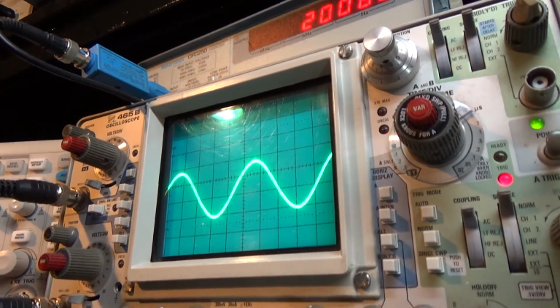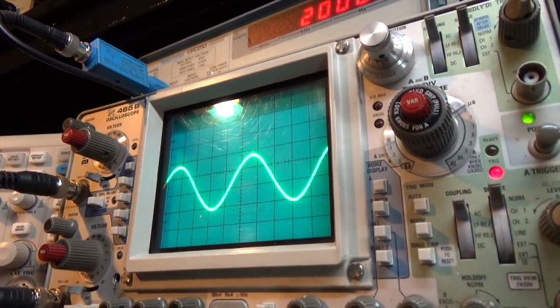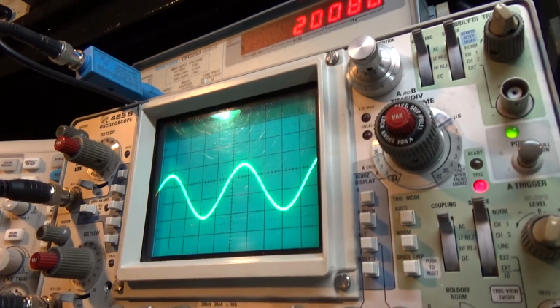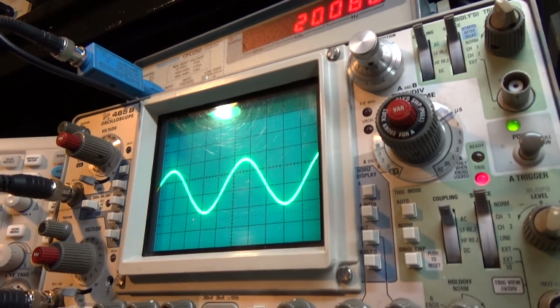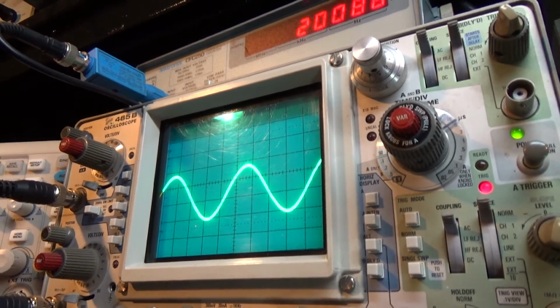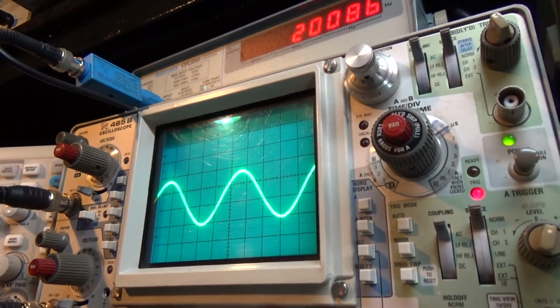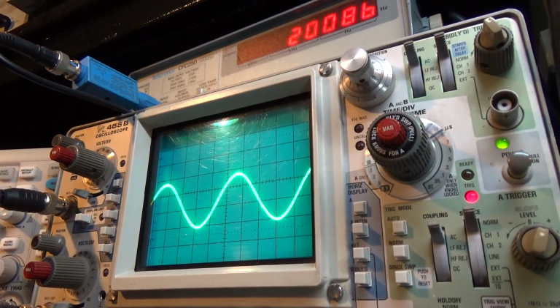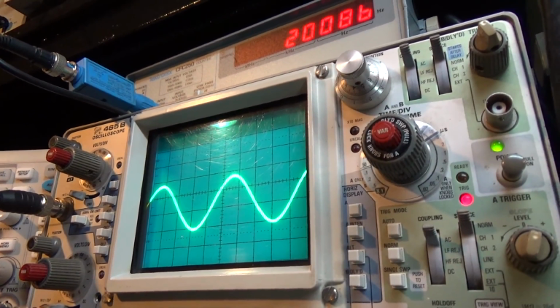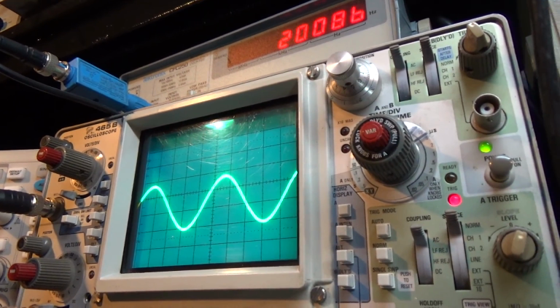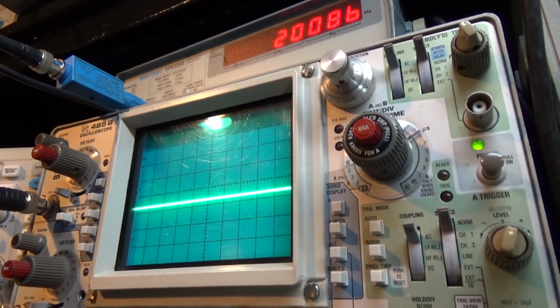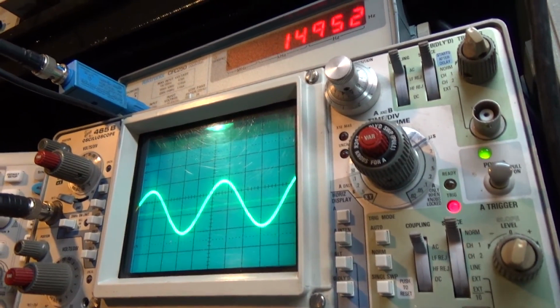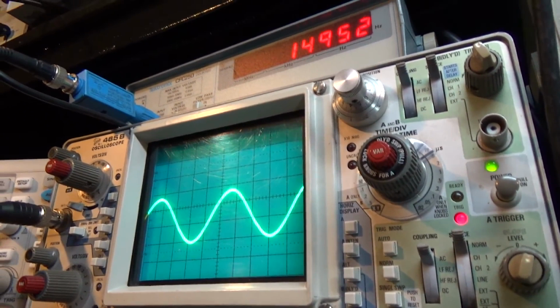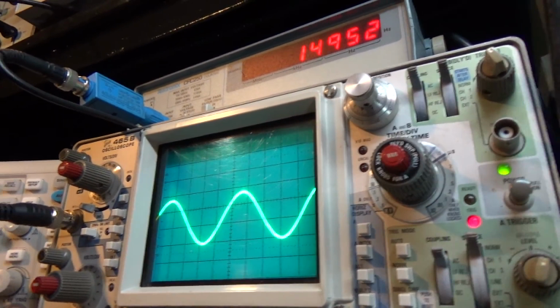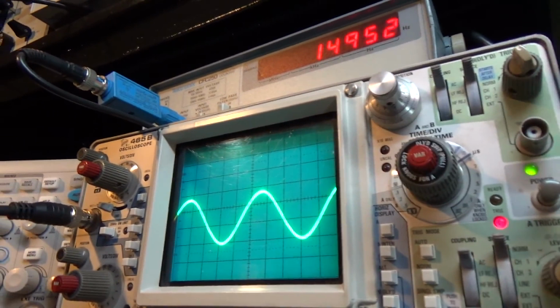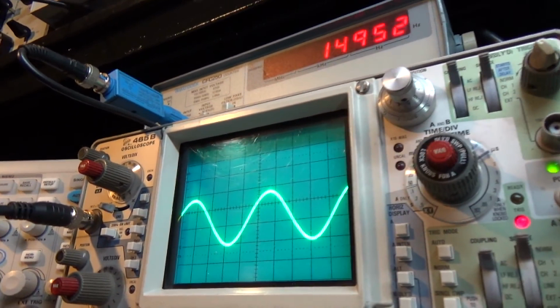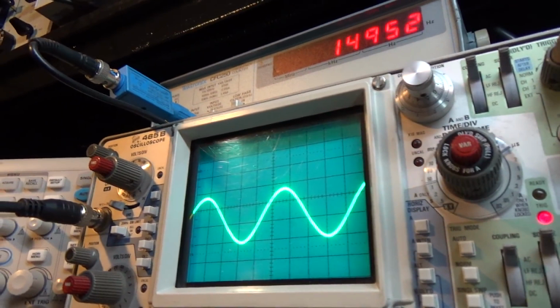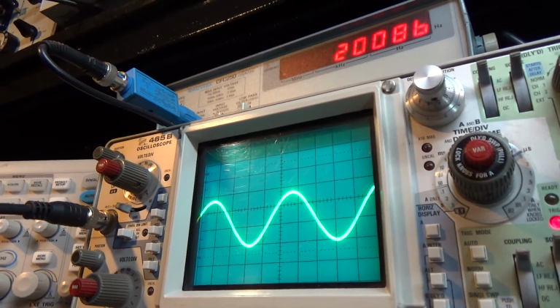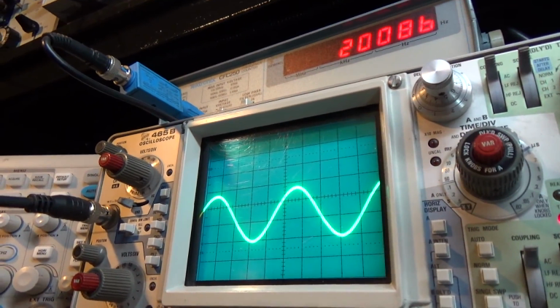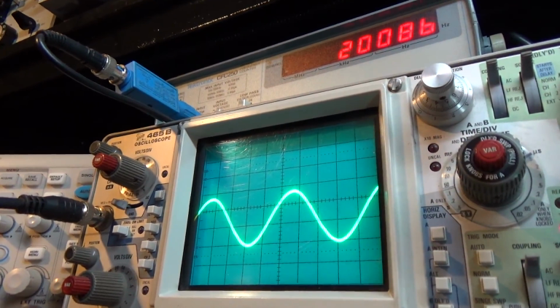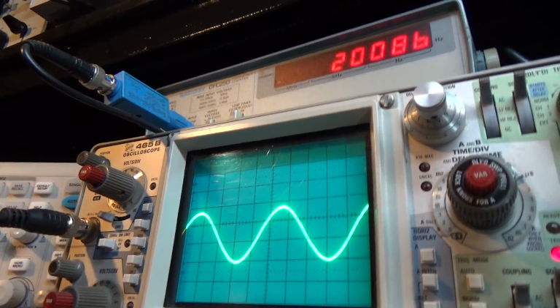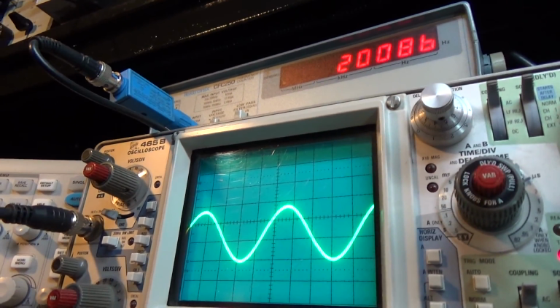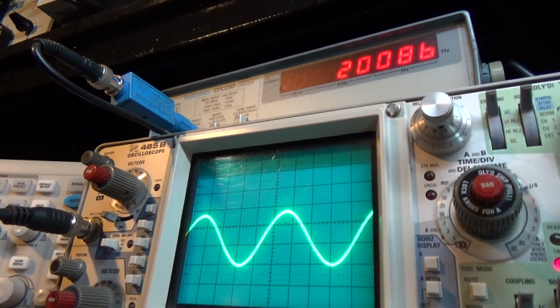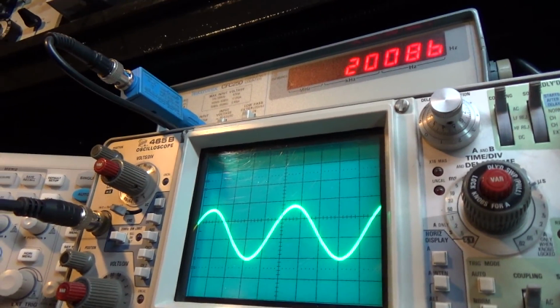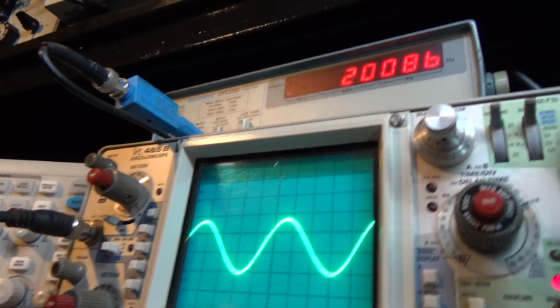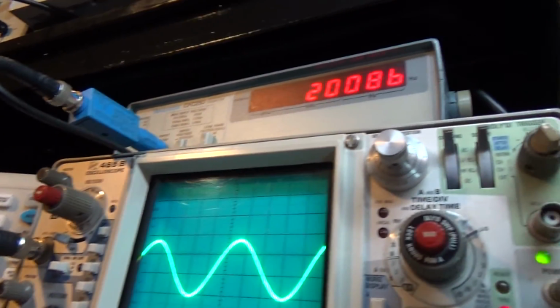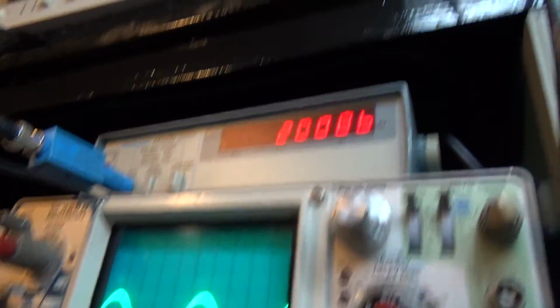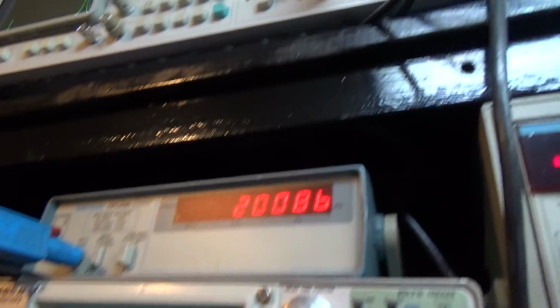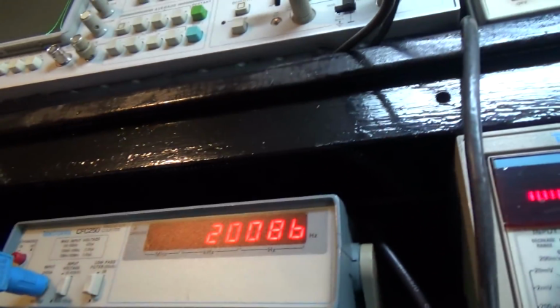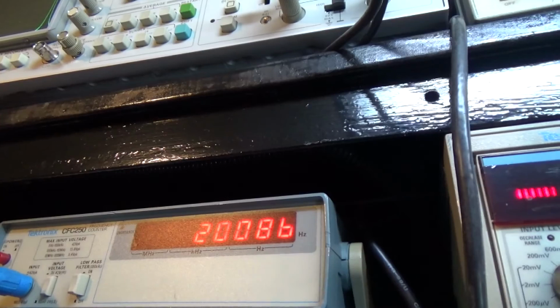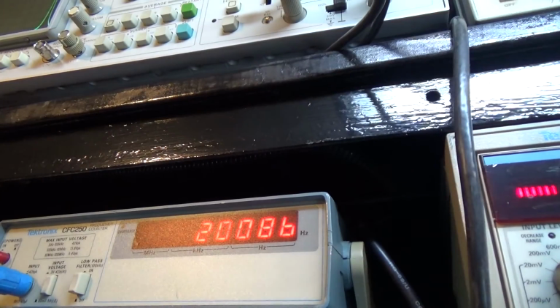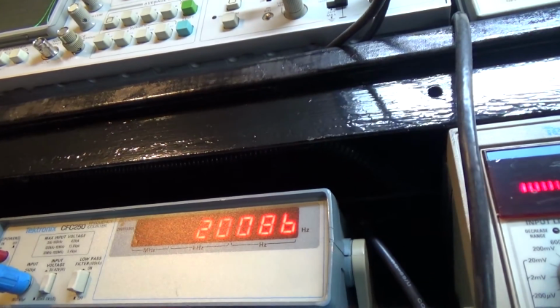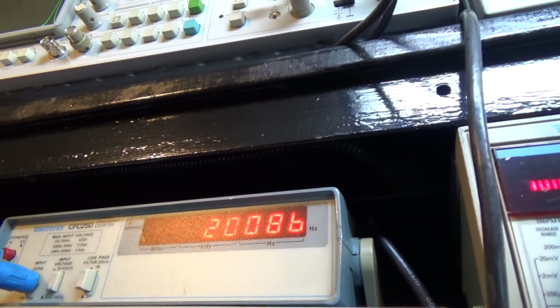That's the right channel; this is the left. 20 kilohertz.